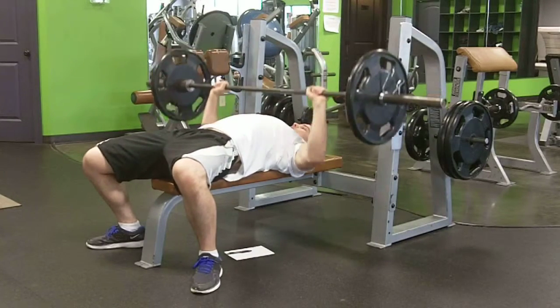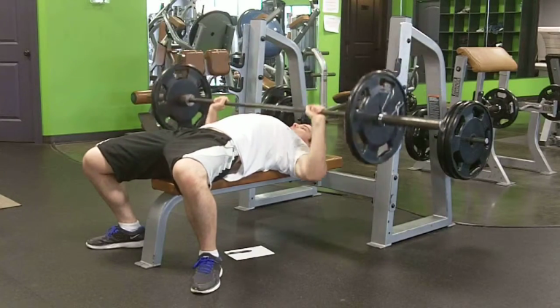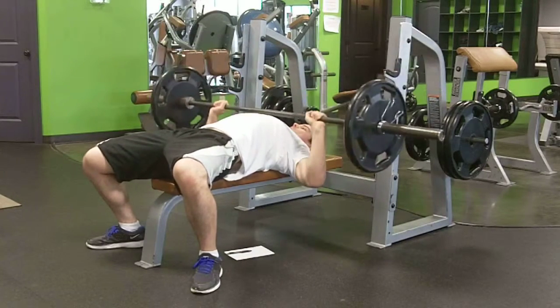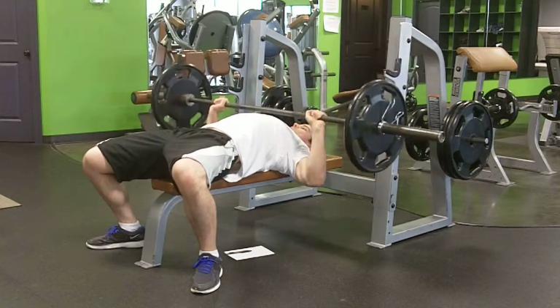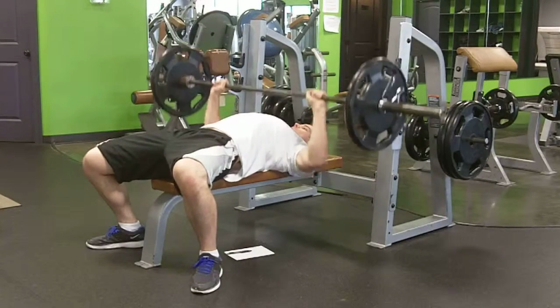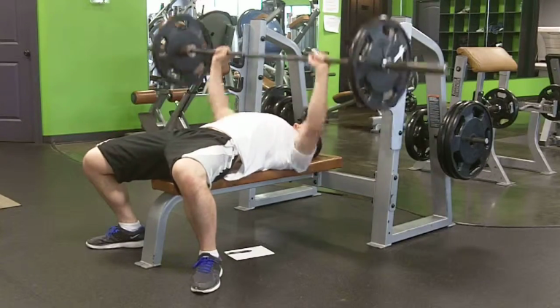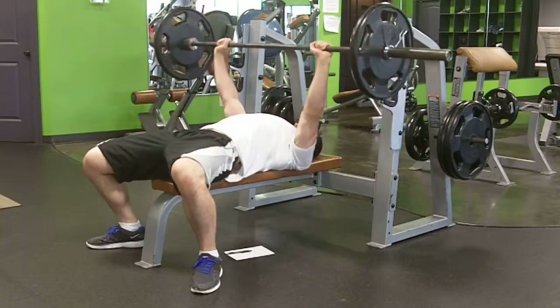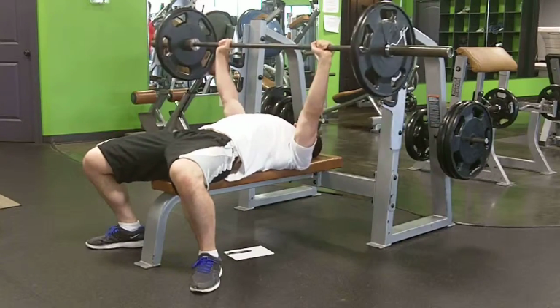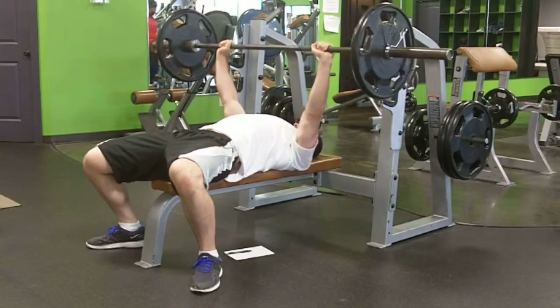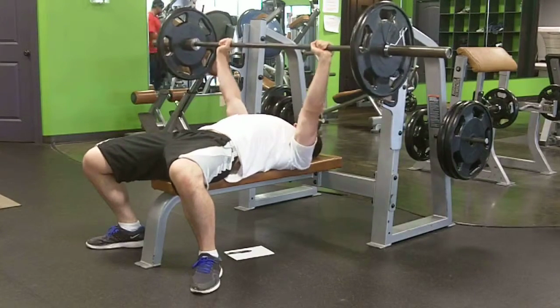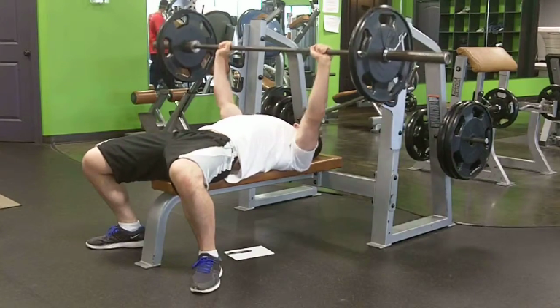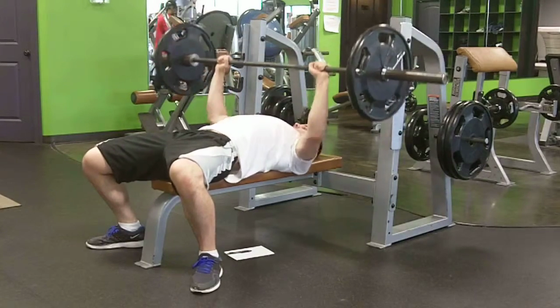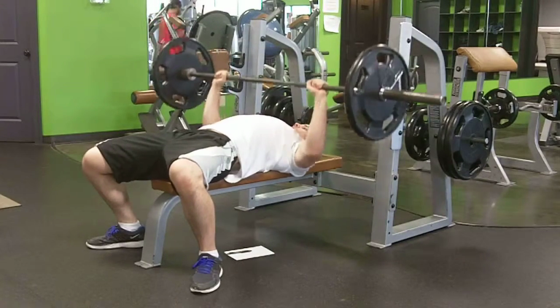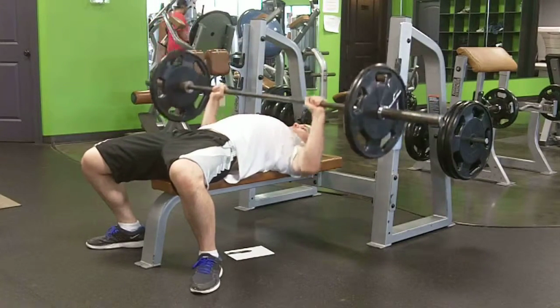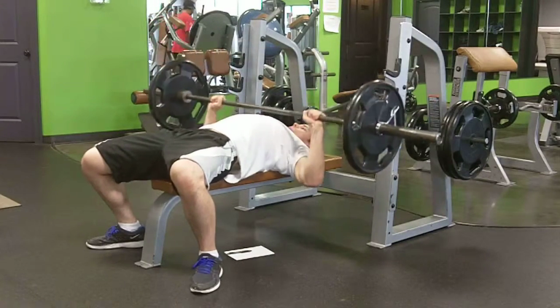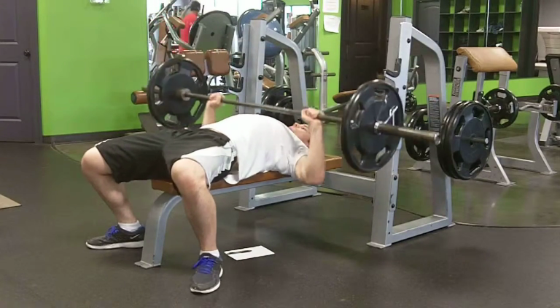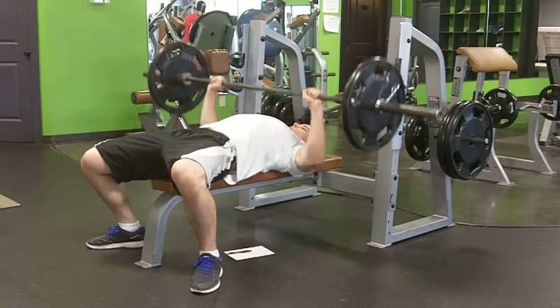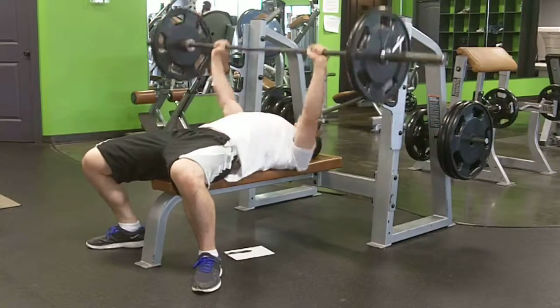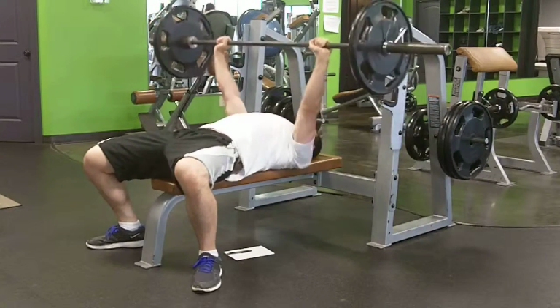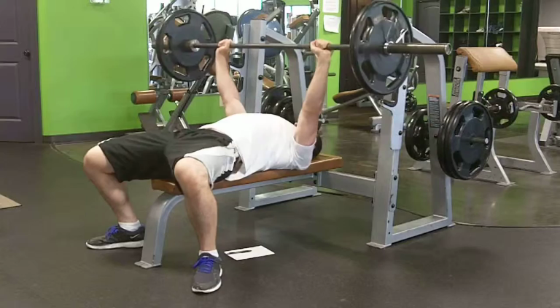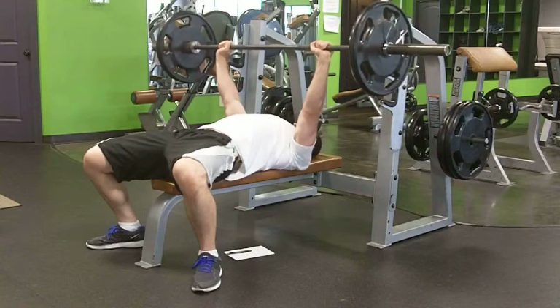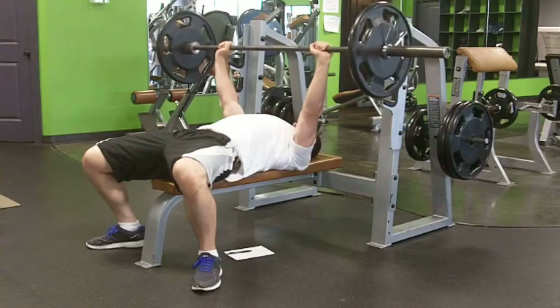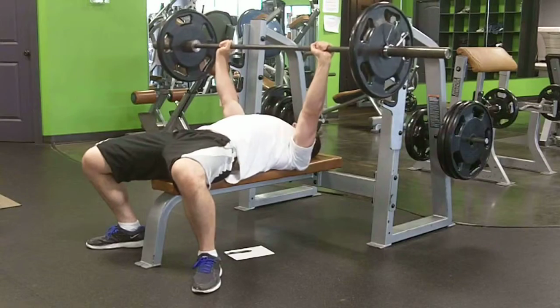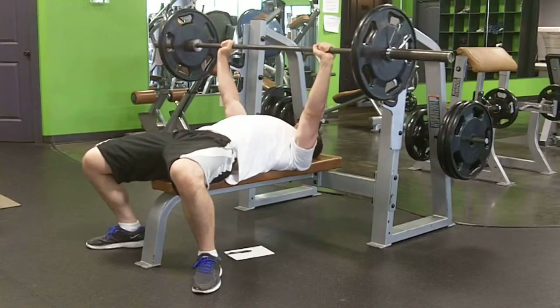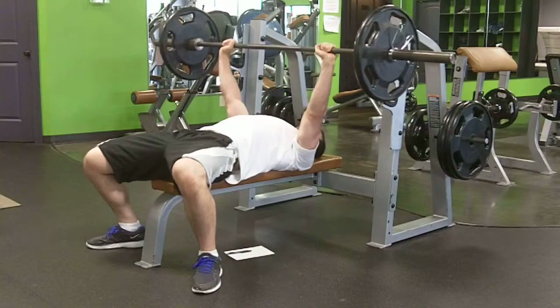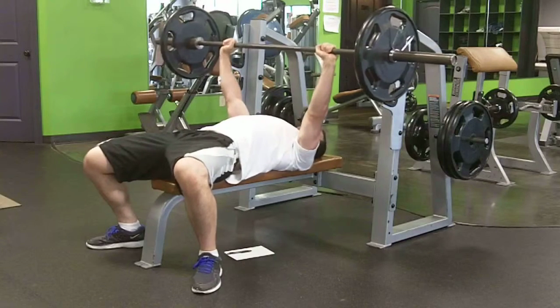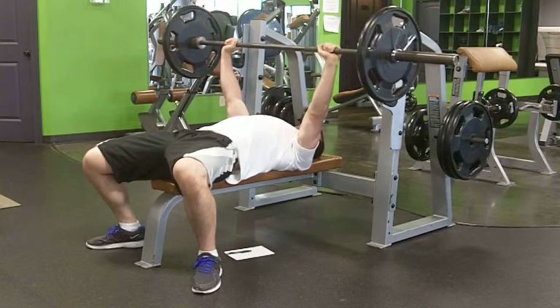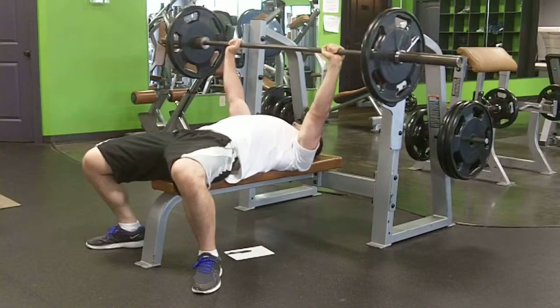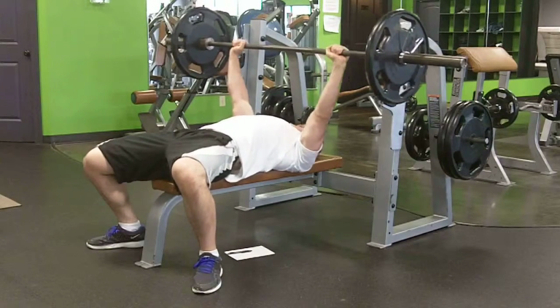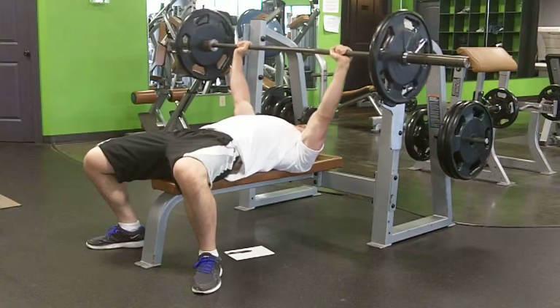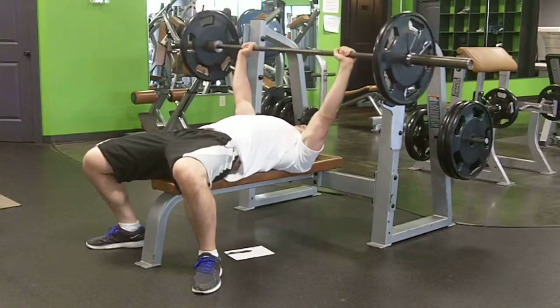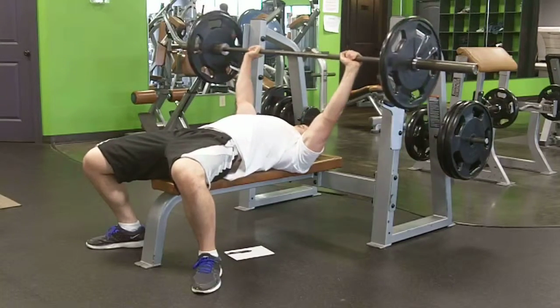Lower that bar down to about an inch off your chest, drive it back up, and repeat until your forearm starts to go.